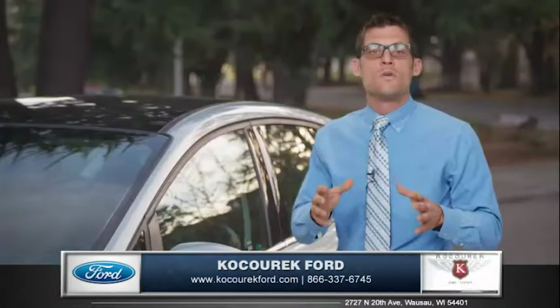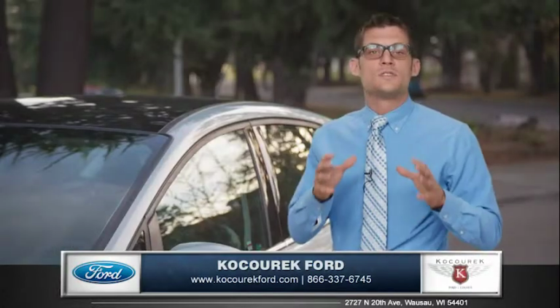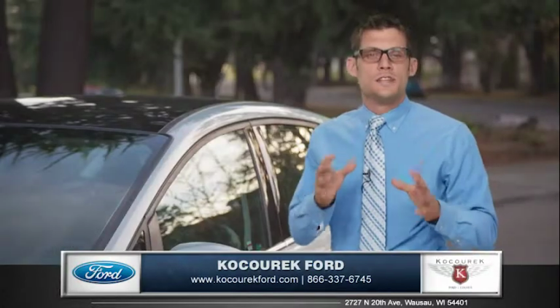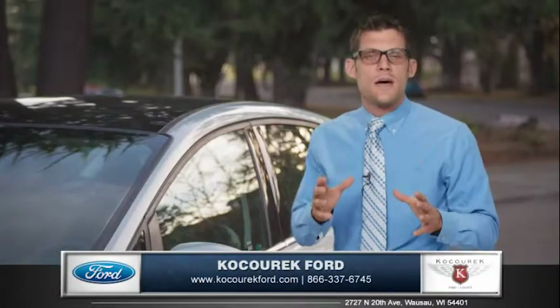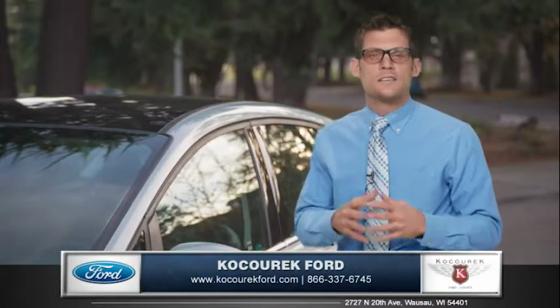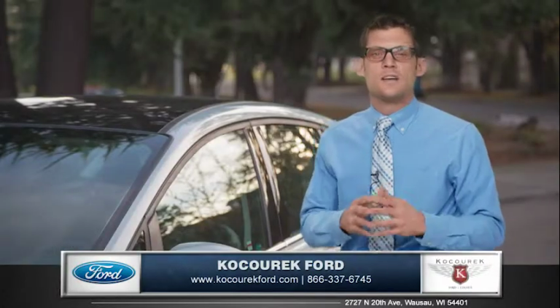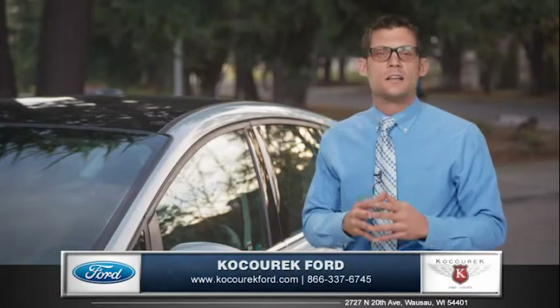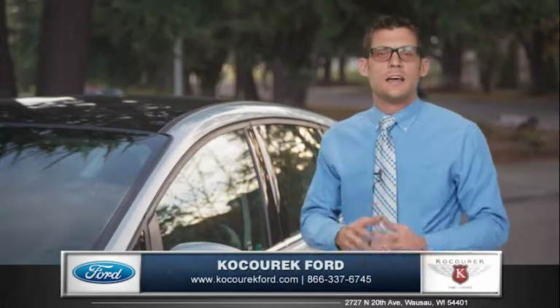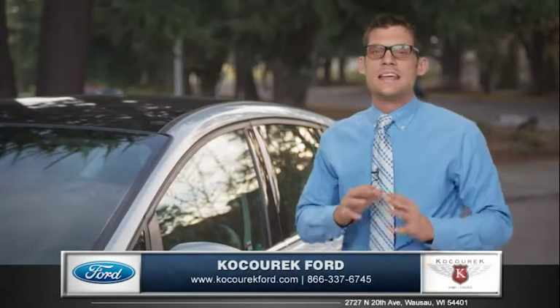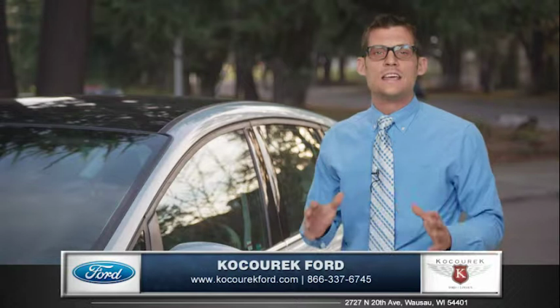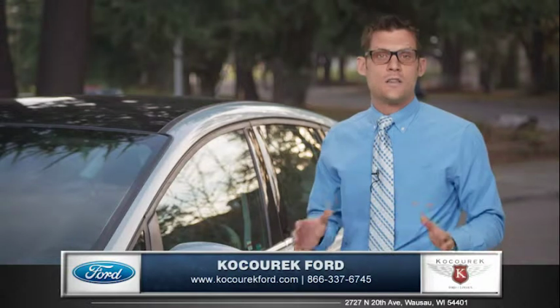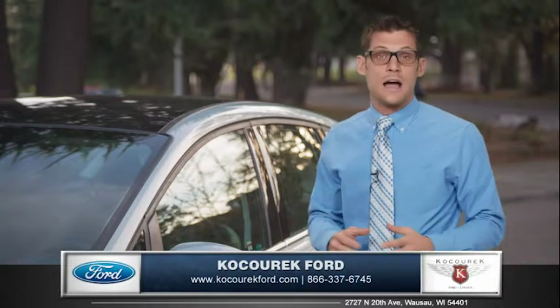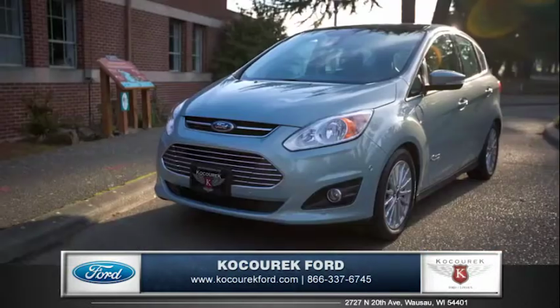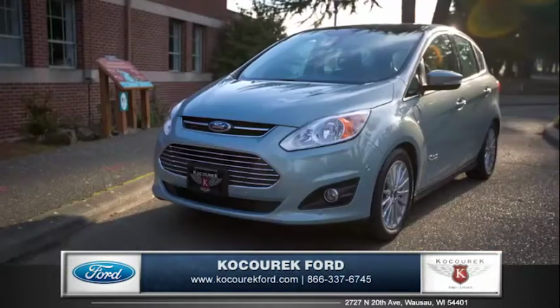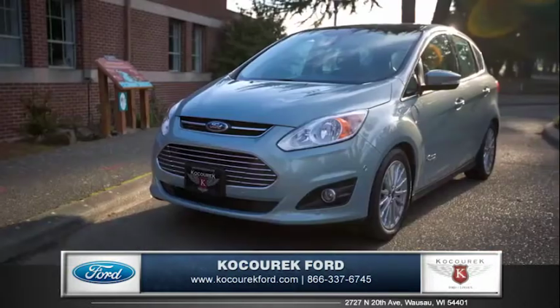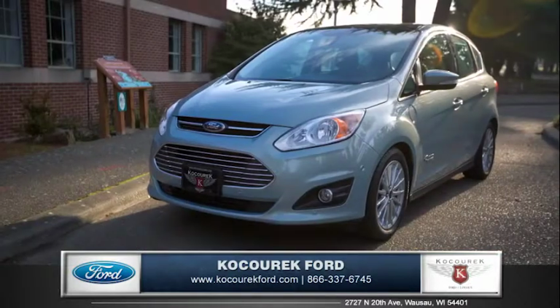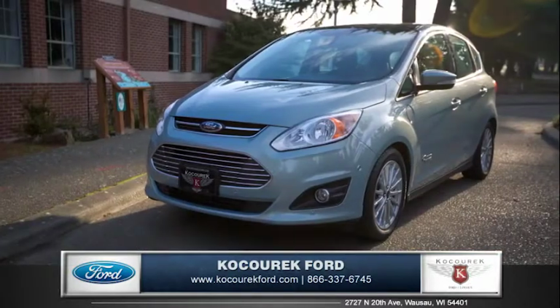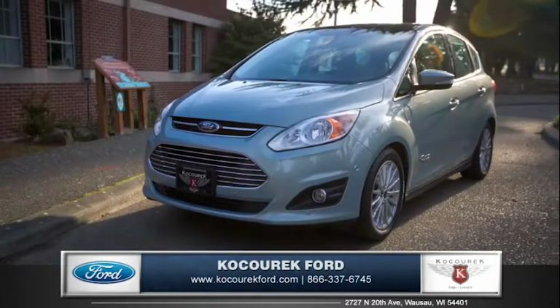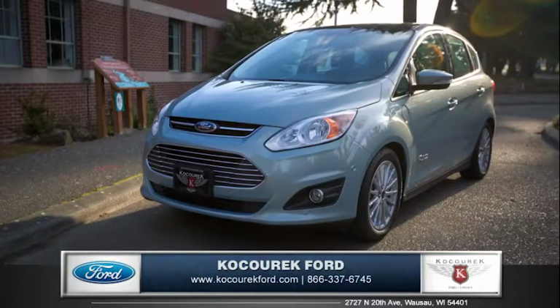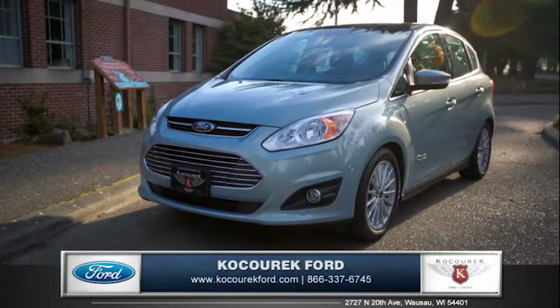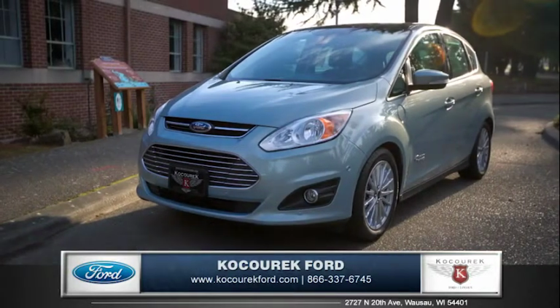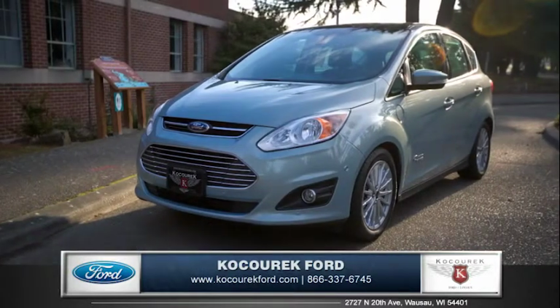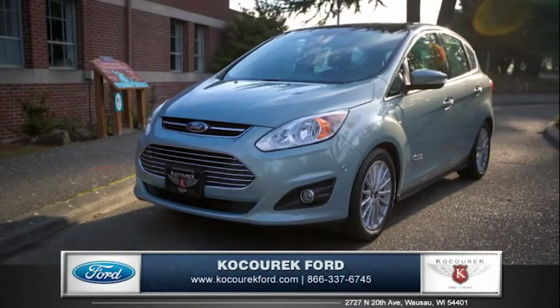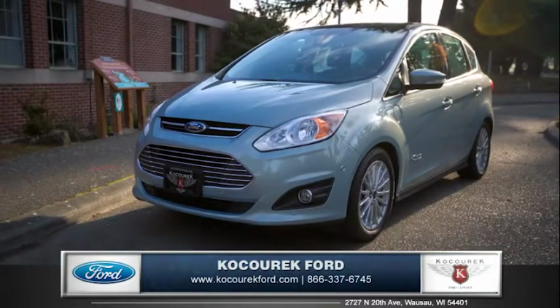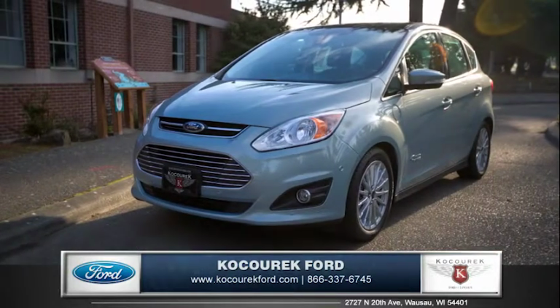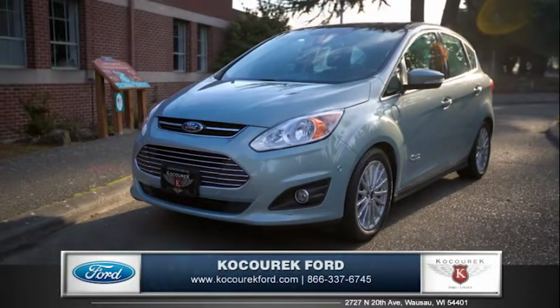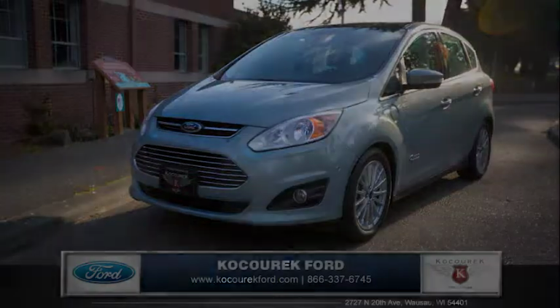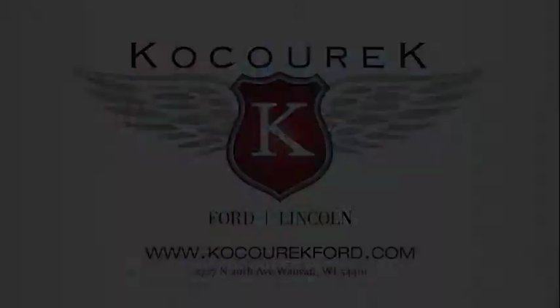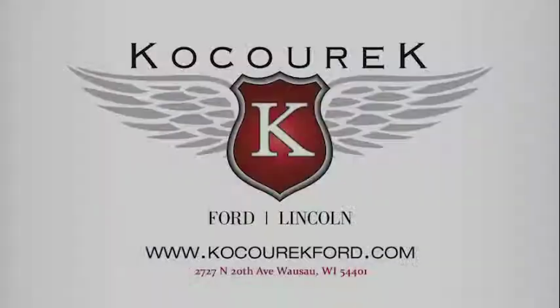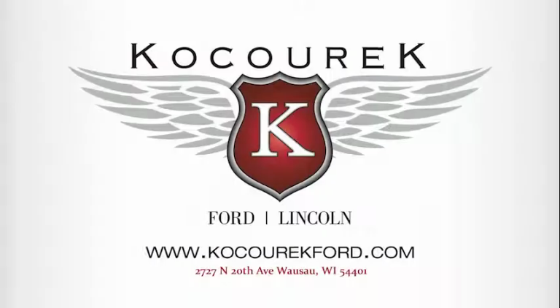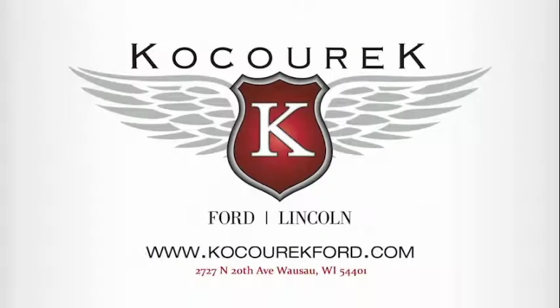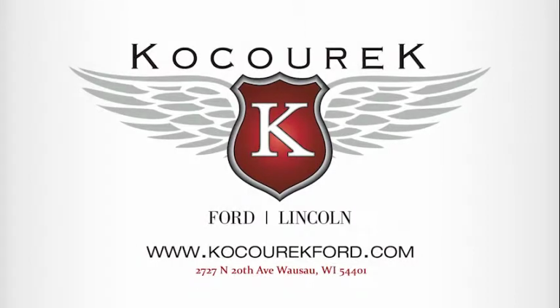Ford's C-MAX is unlike any other hybrid on the market, so come down and see us and check out the 2014 Ford C-MAX.